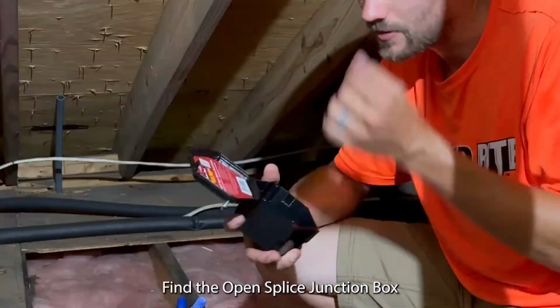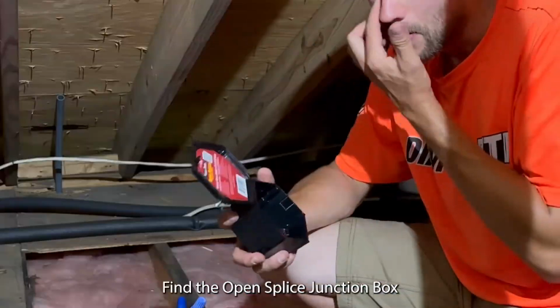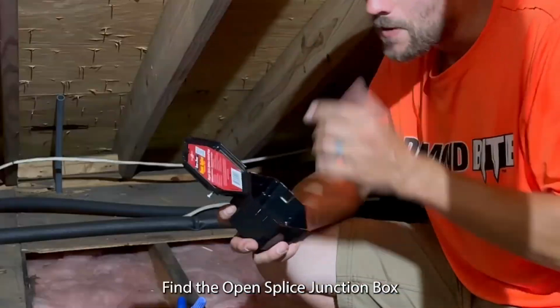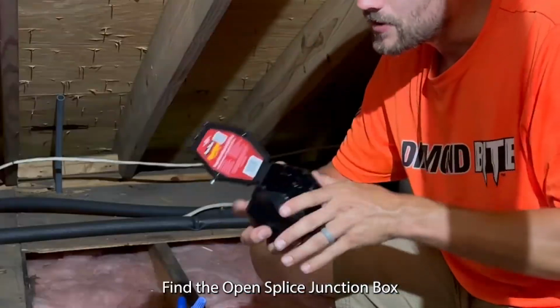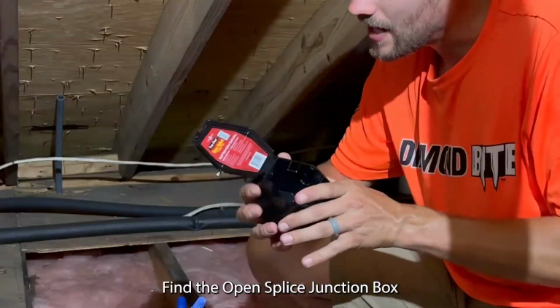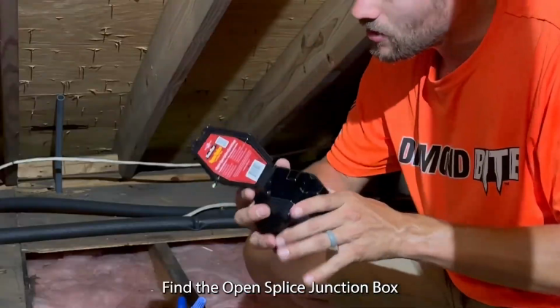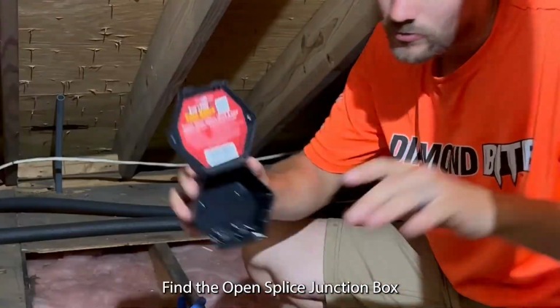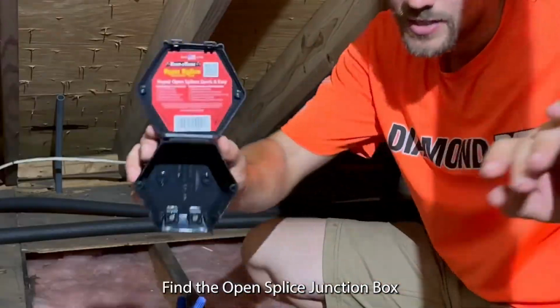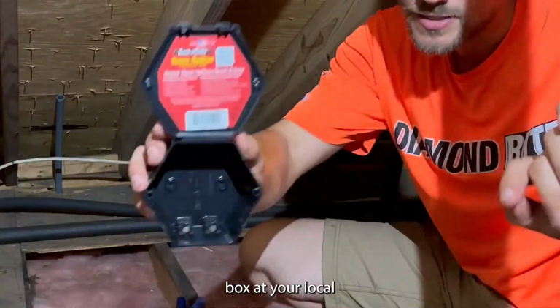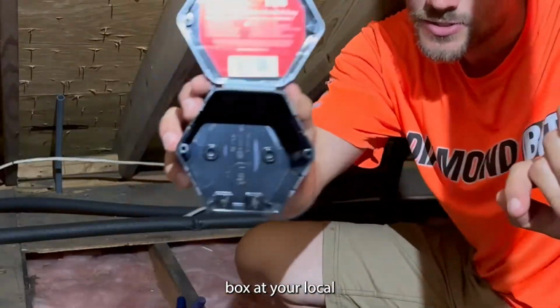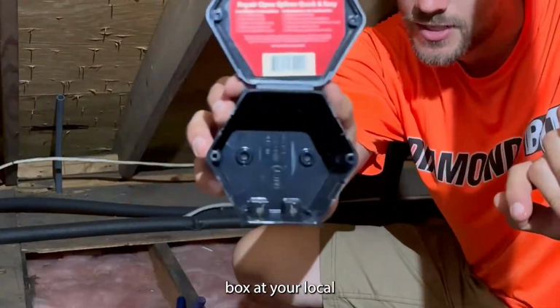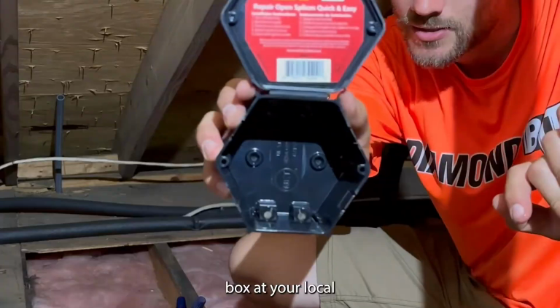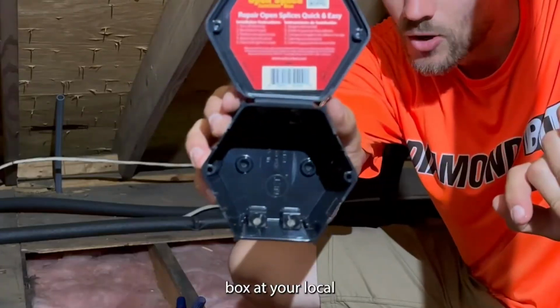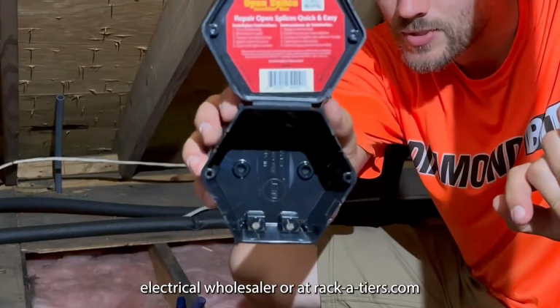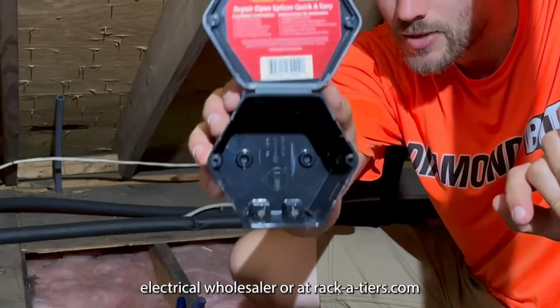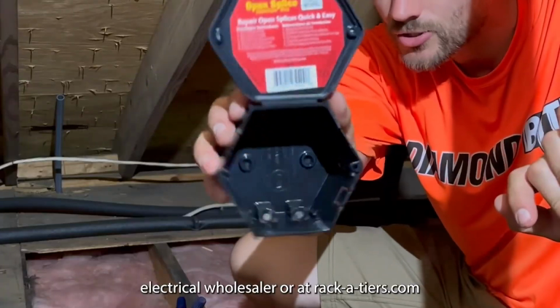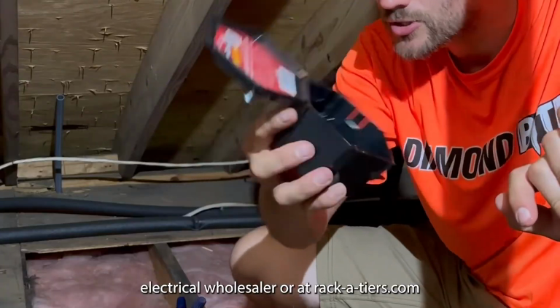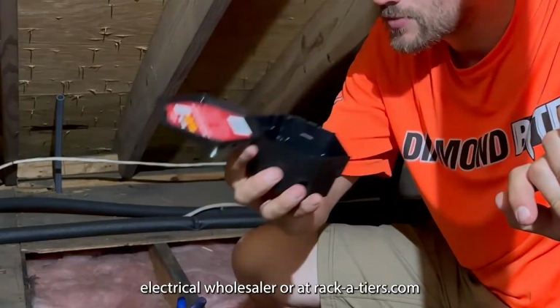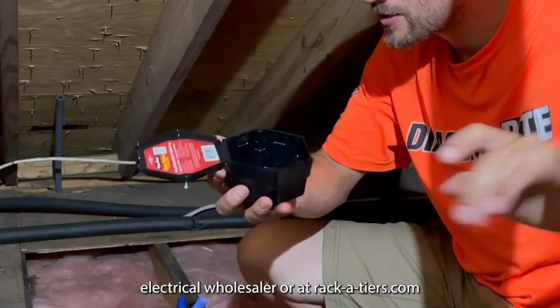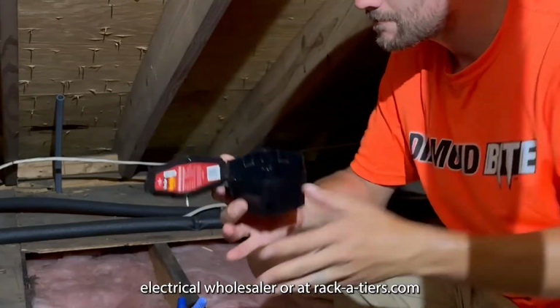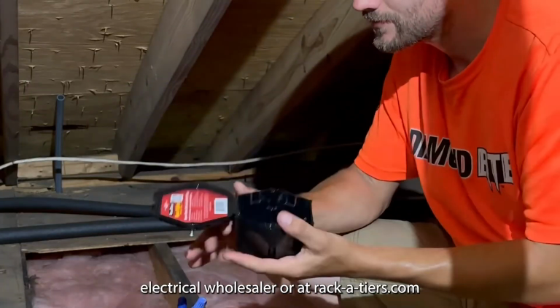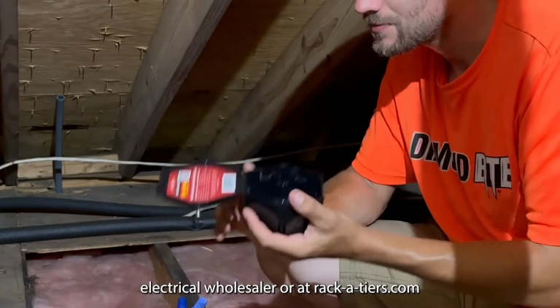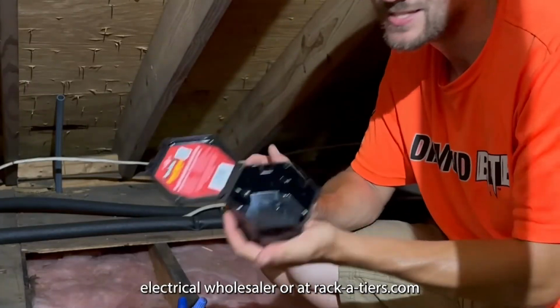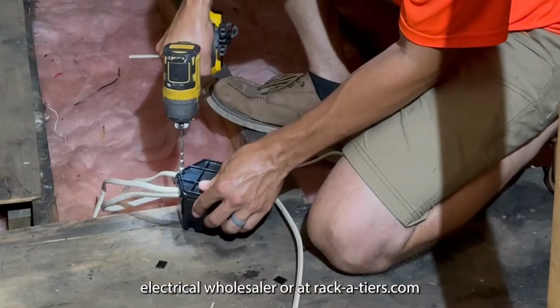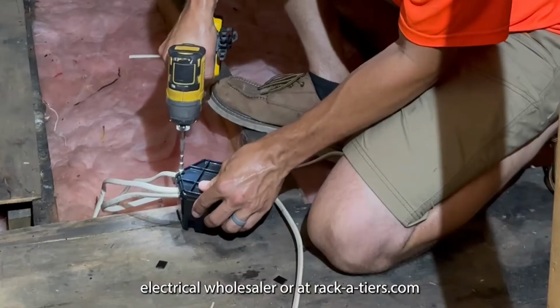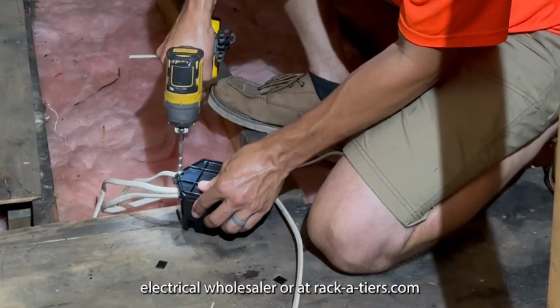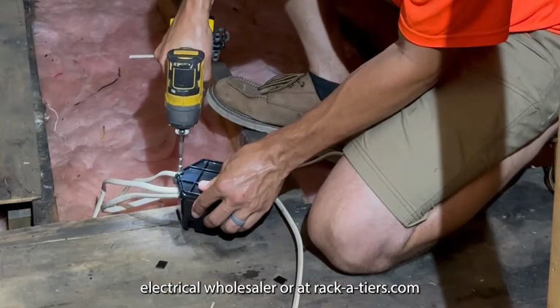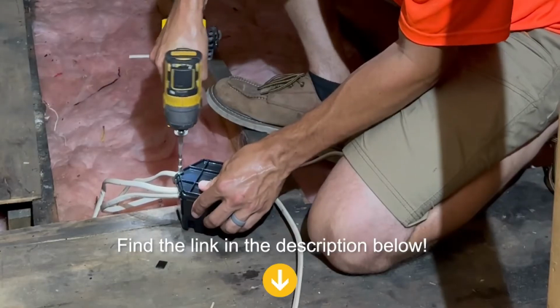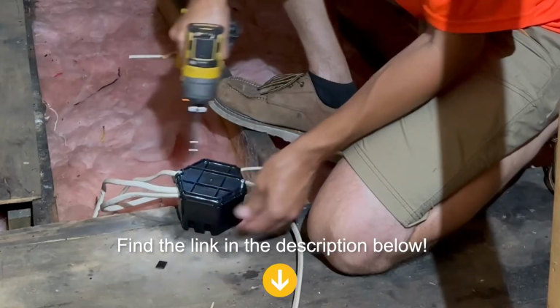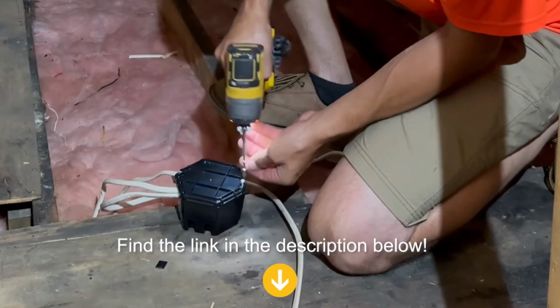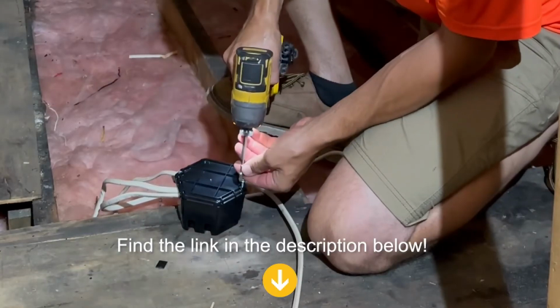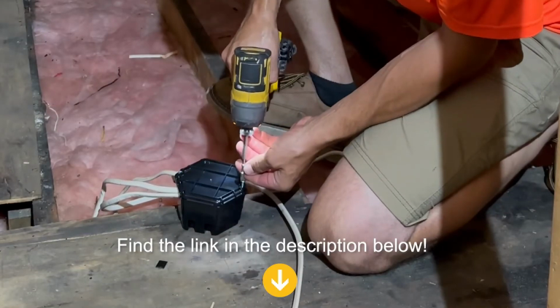Find the open splice junction box at your local electrical wholesaler or at racketeers.com.